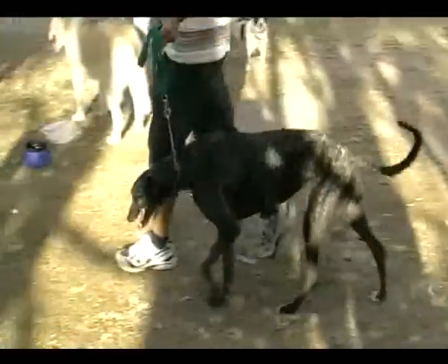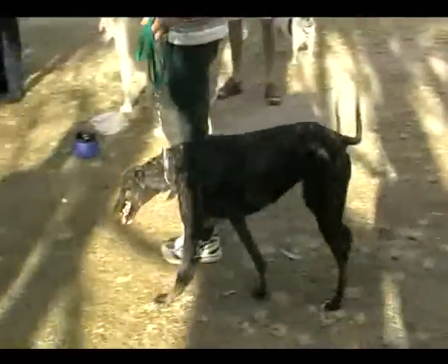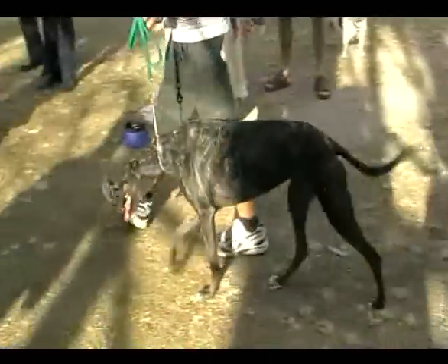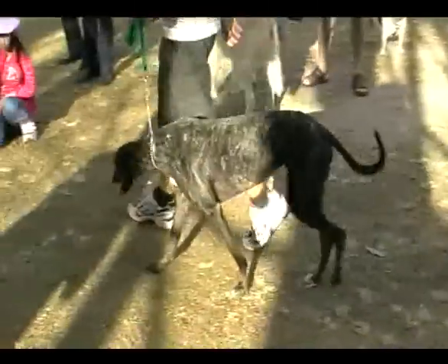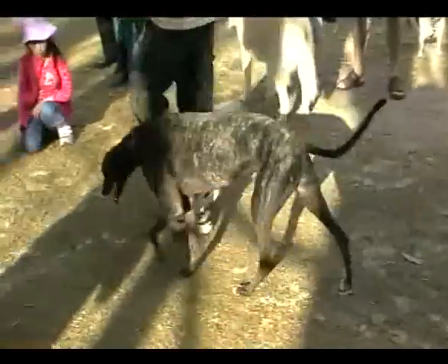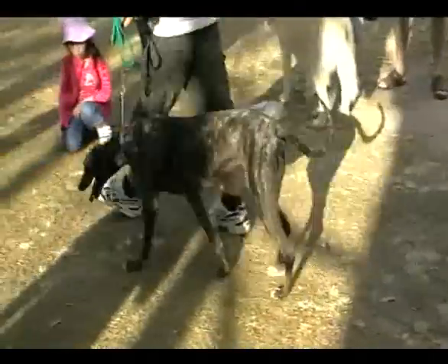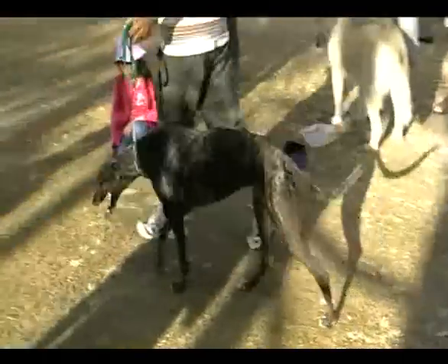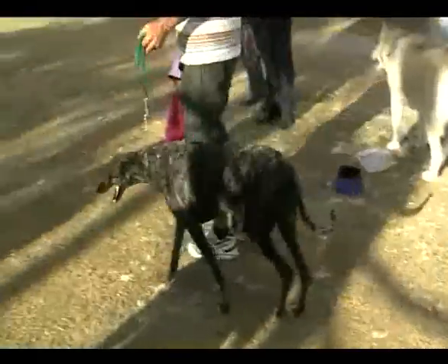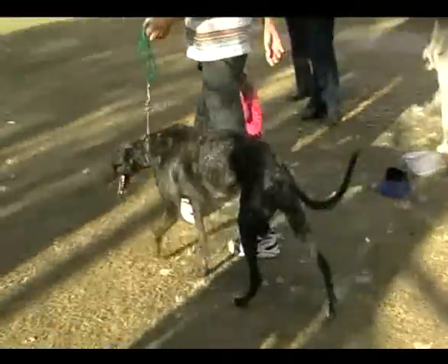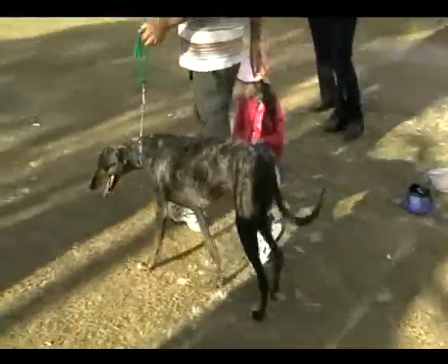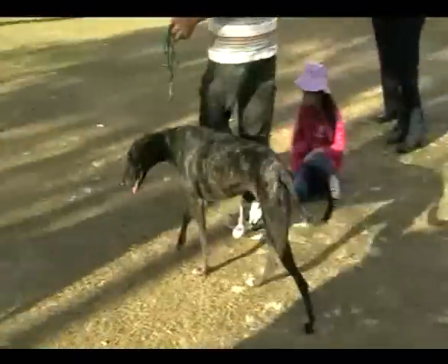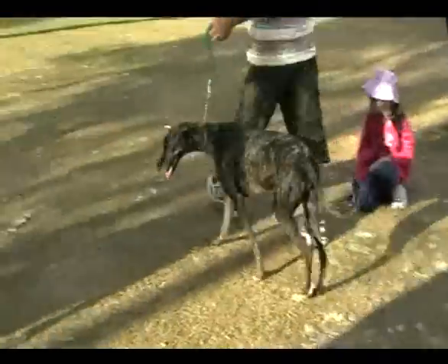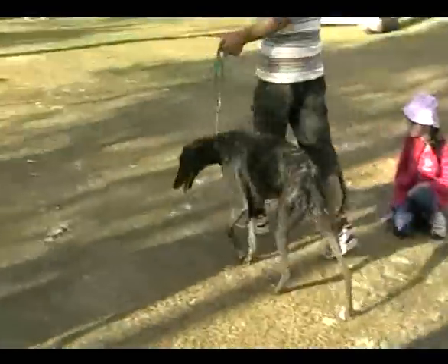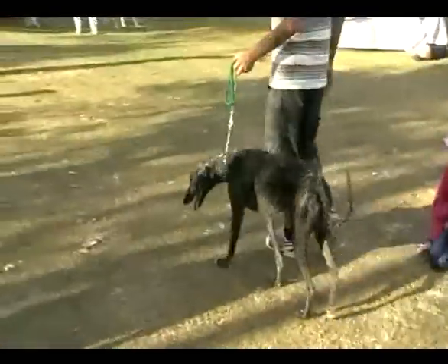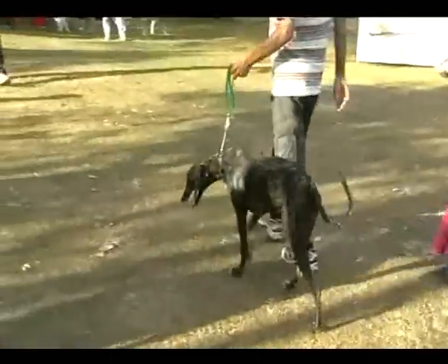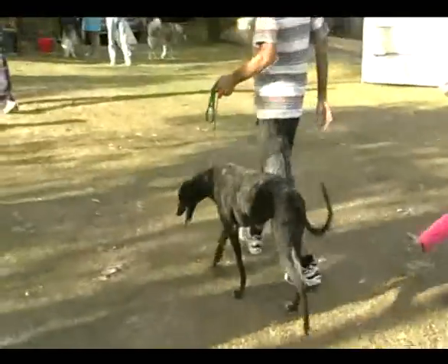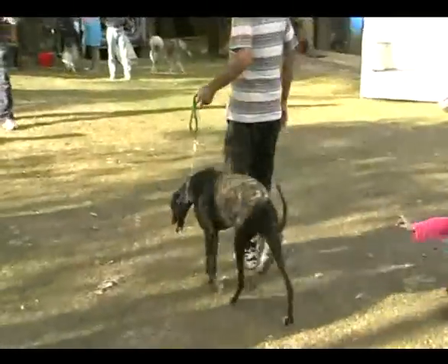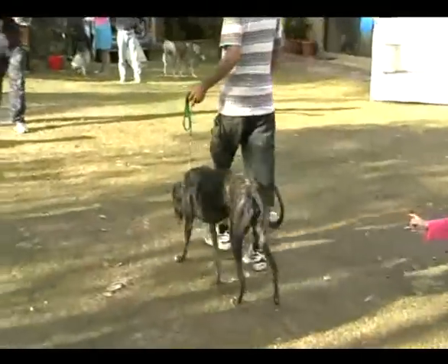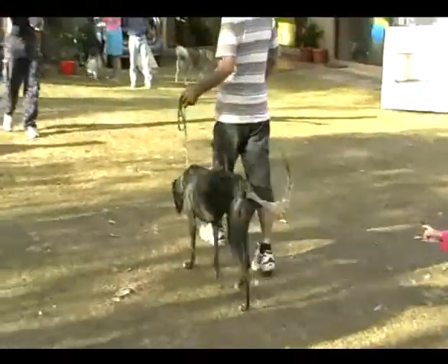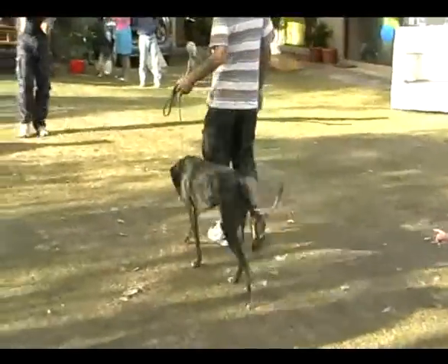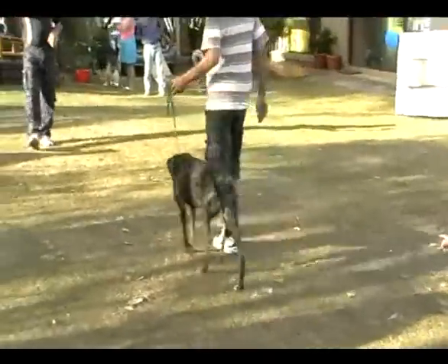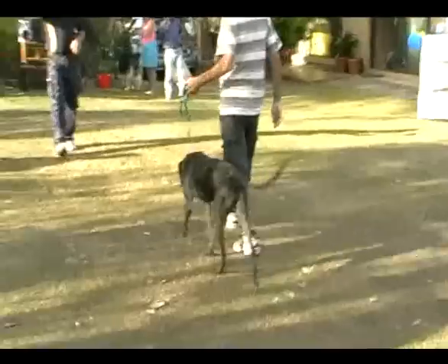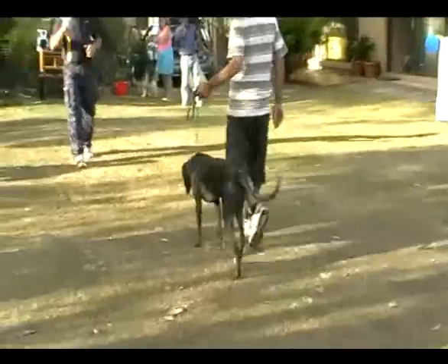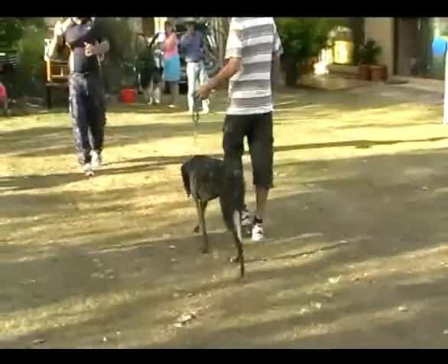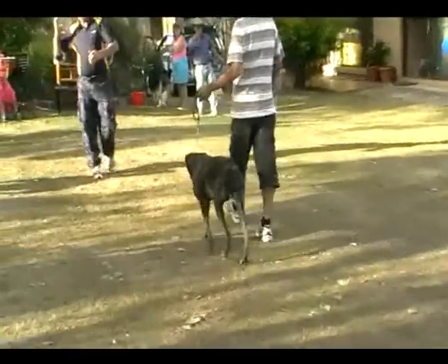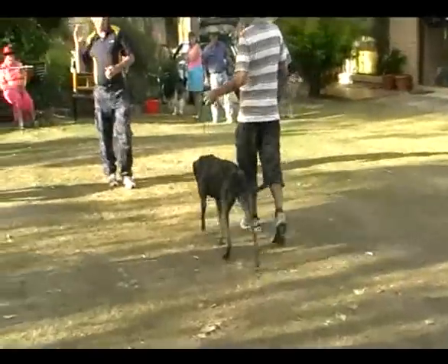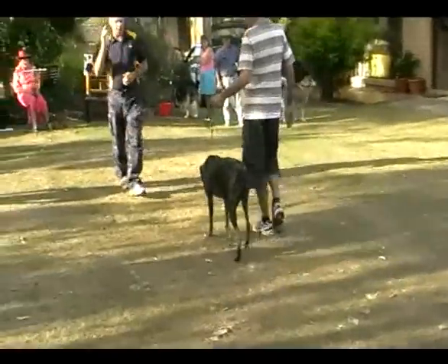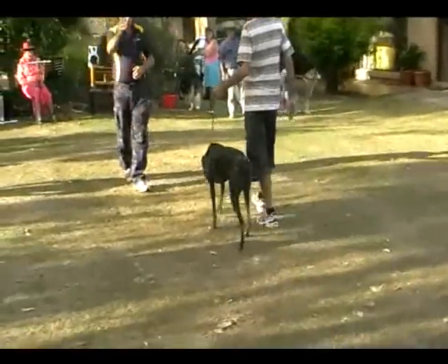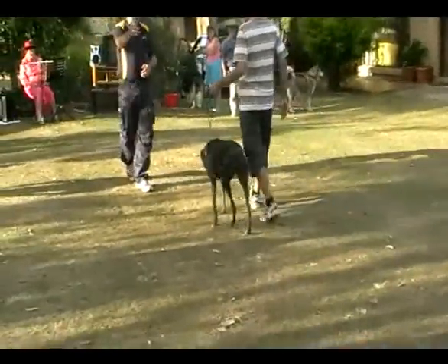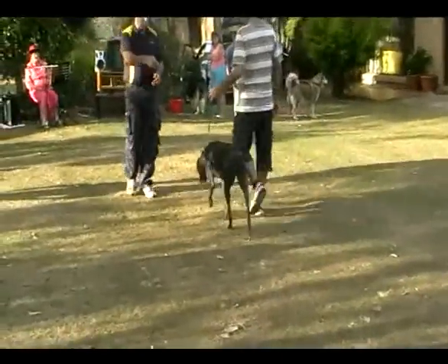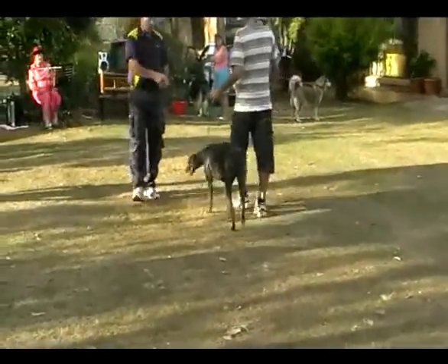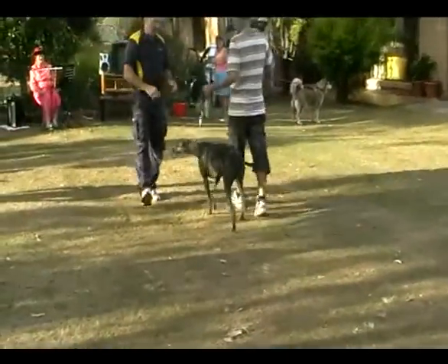Now what she should be doing is reaching with her front legs, head up, driving dead straight.